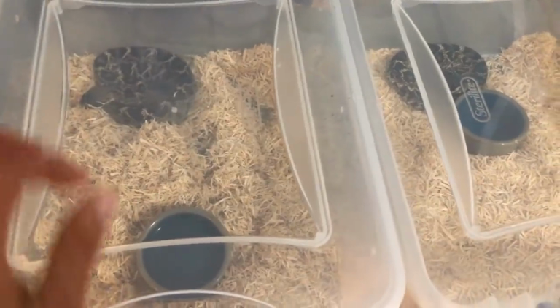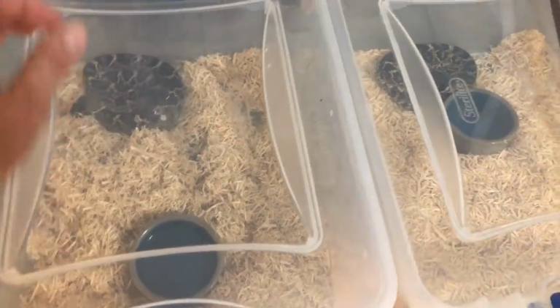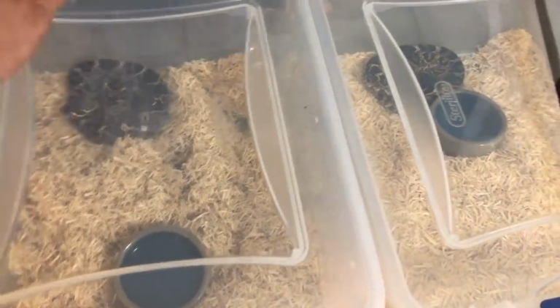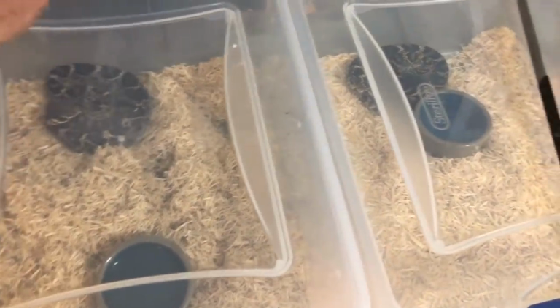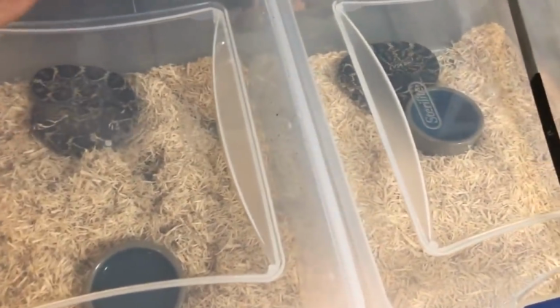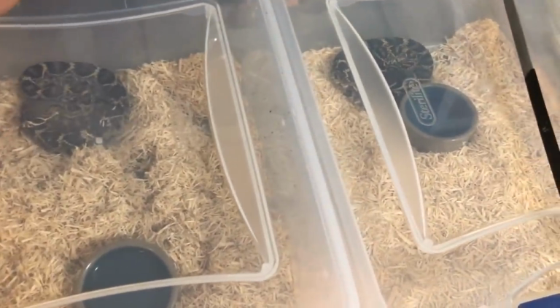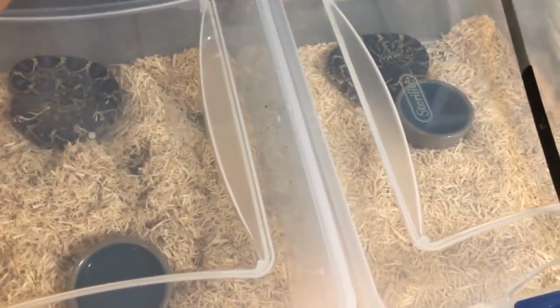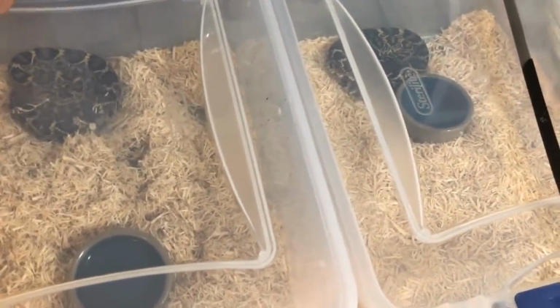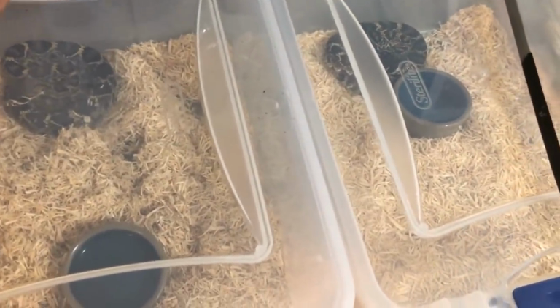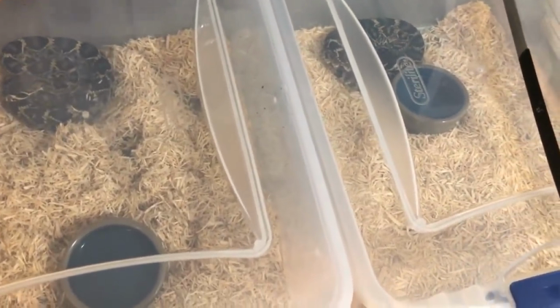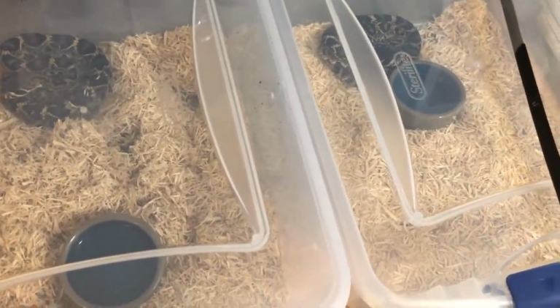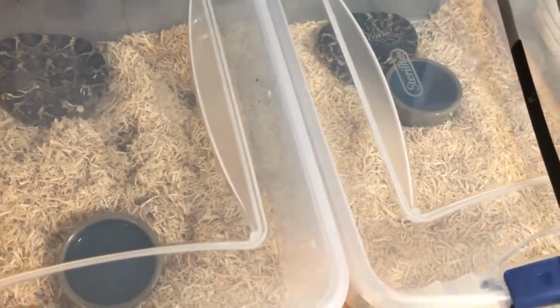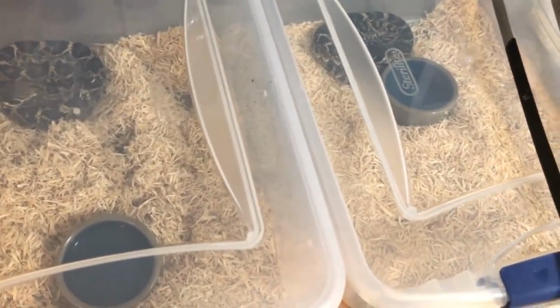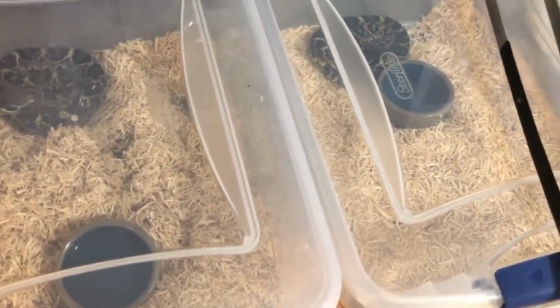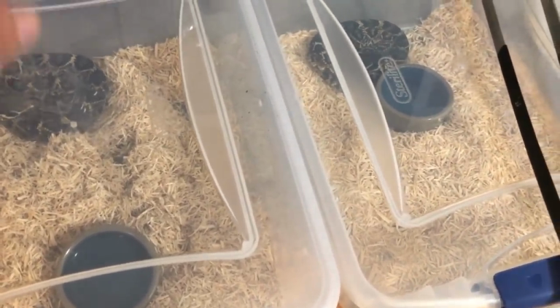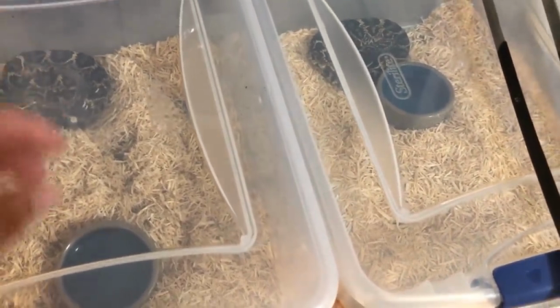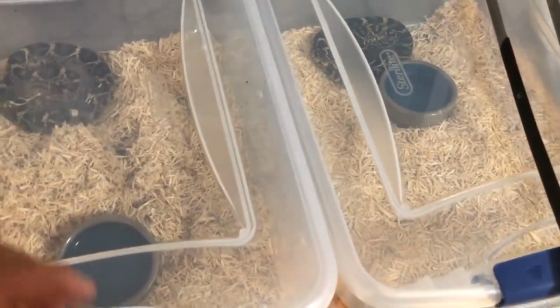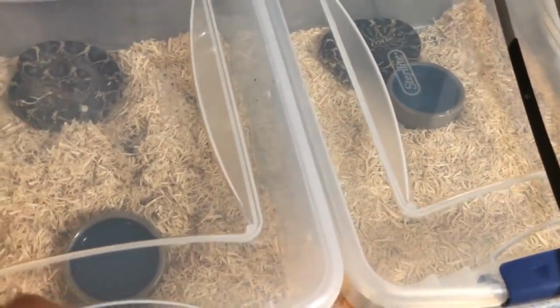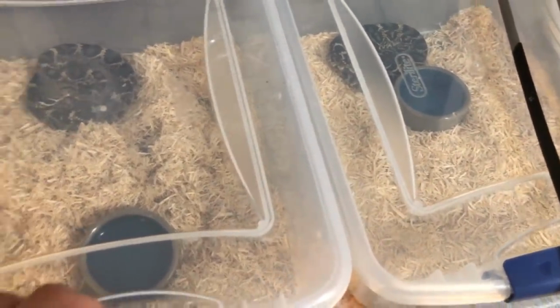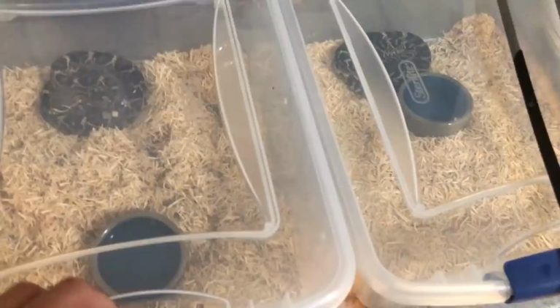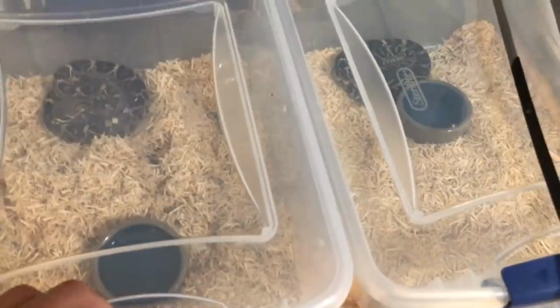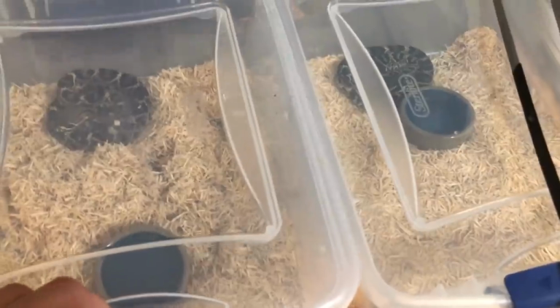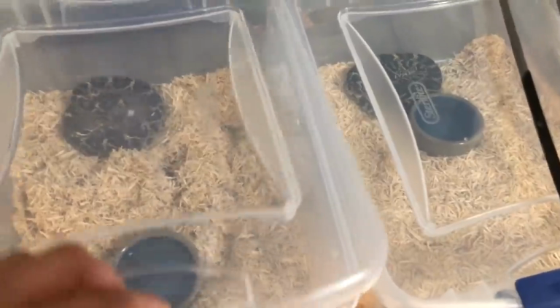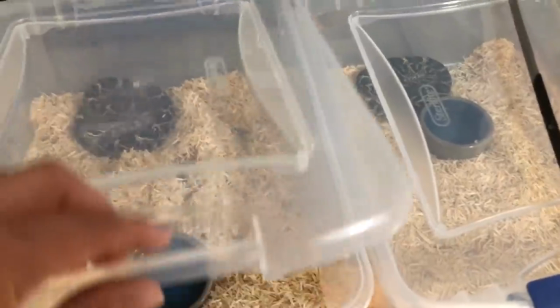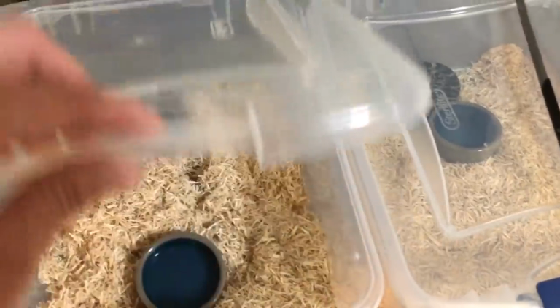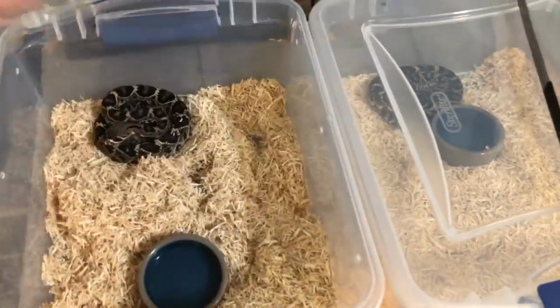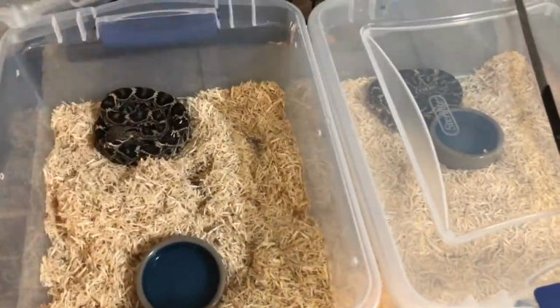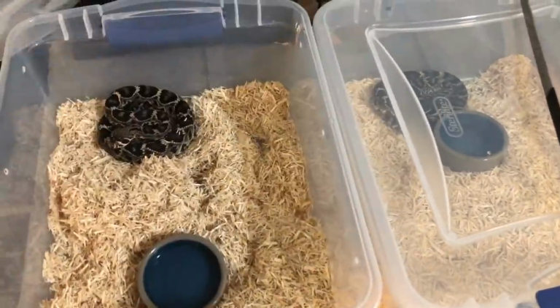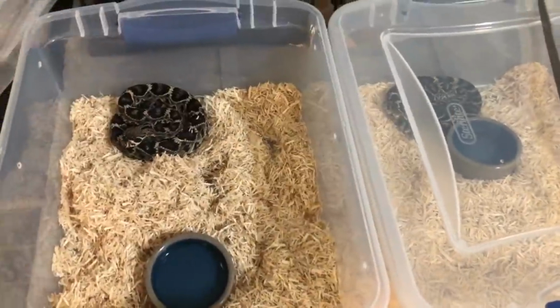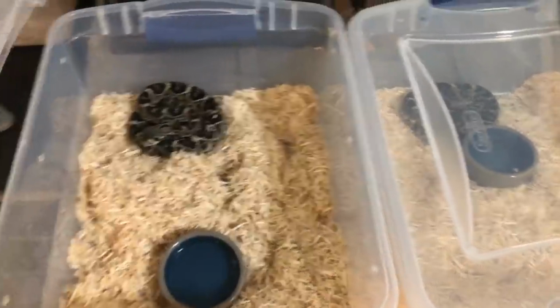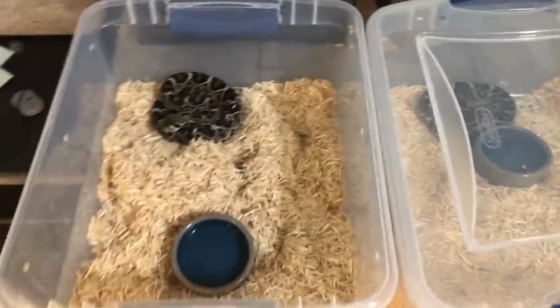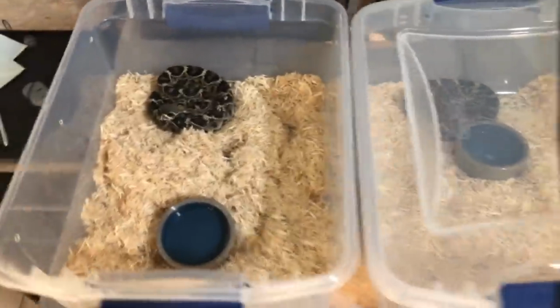All right, so this first one I'm gonna feed is the medium-sized one.